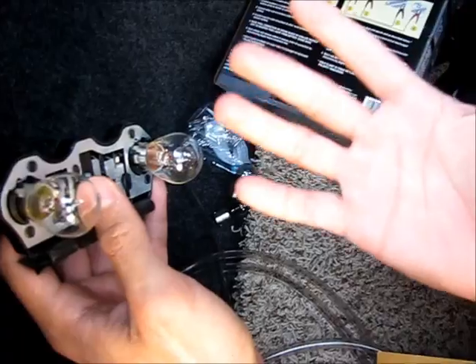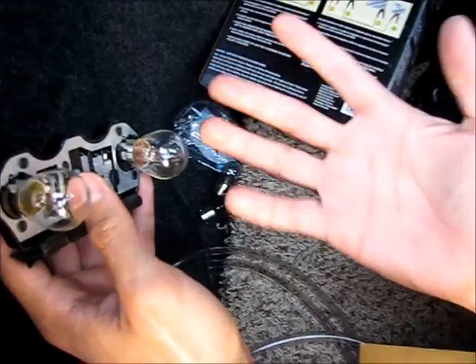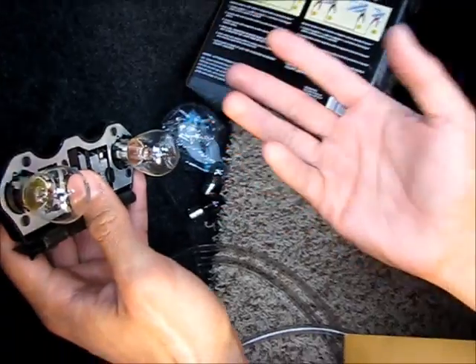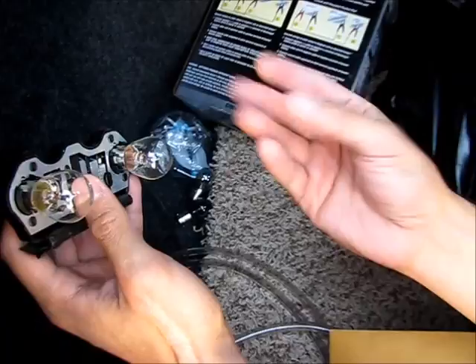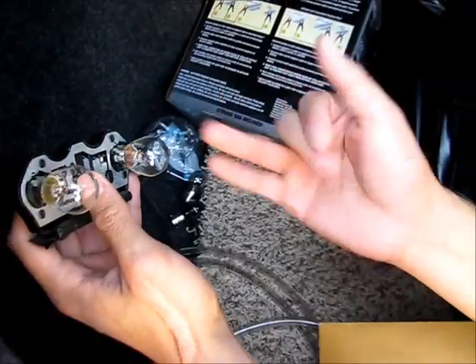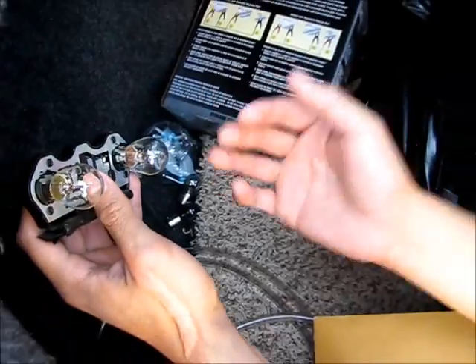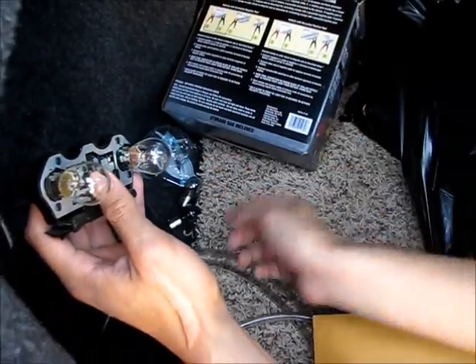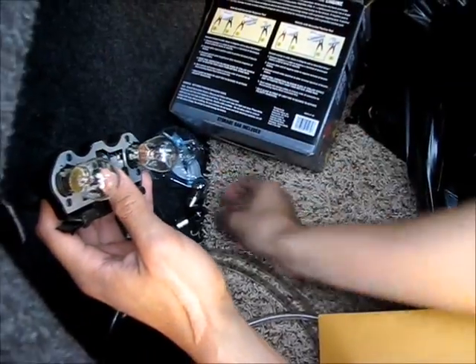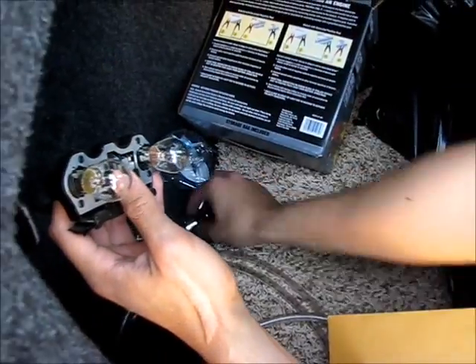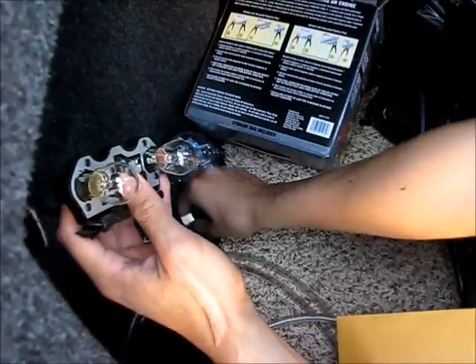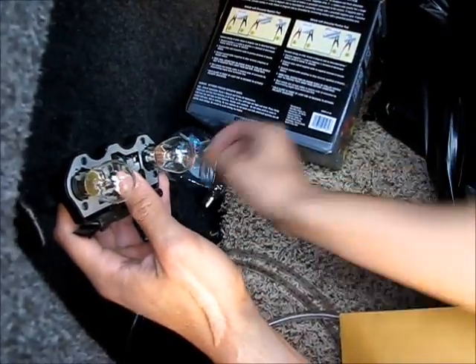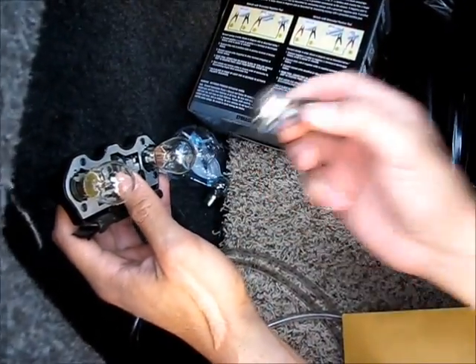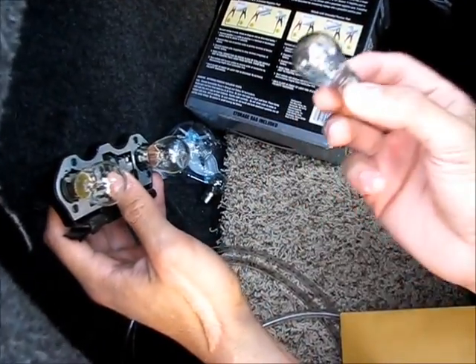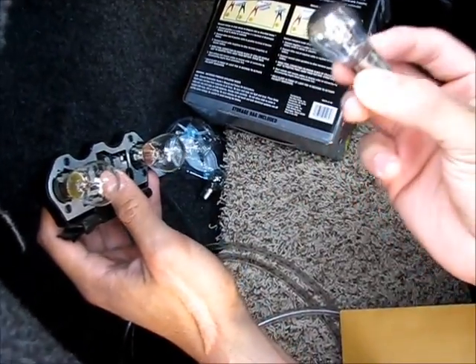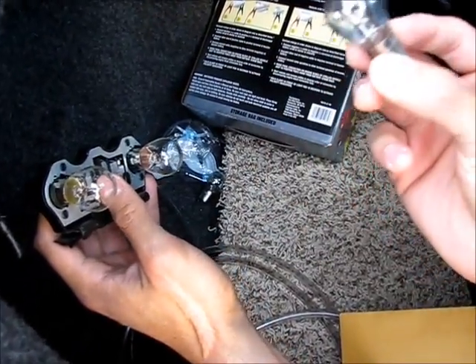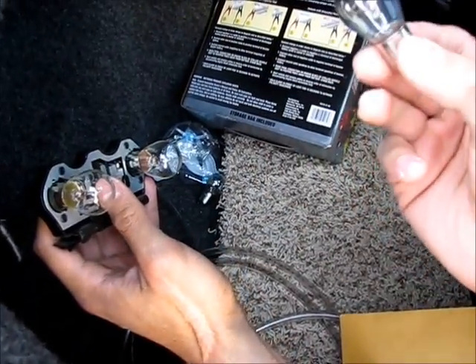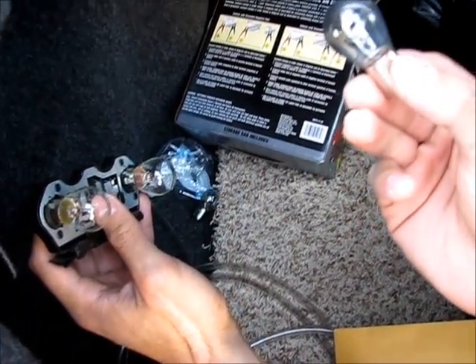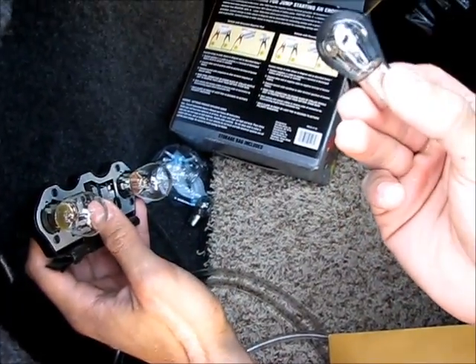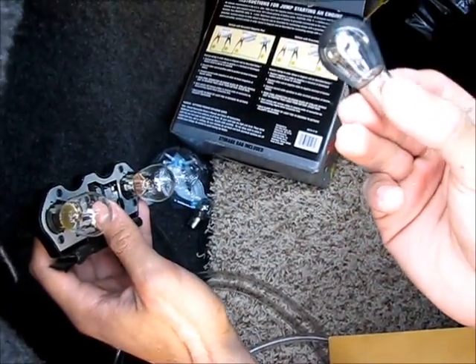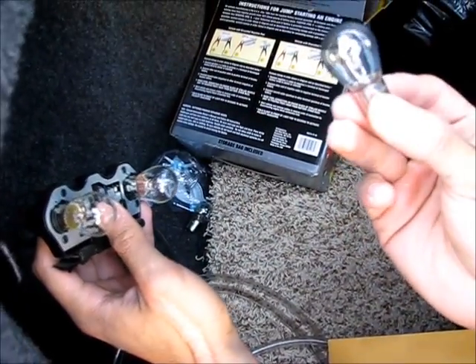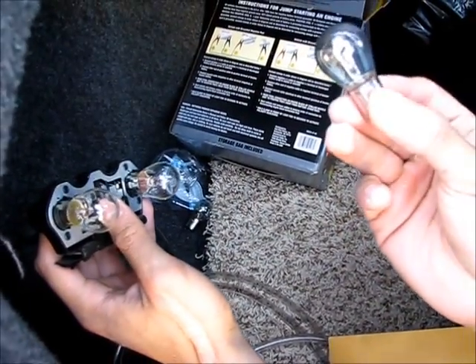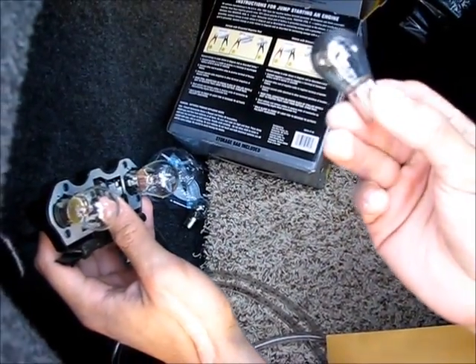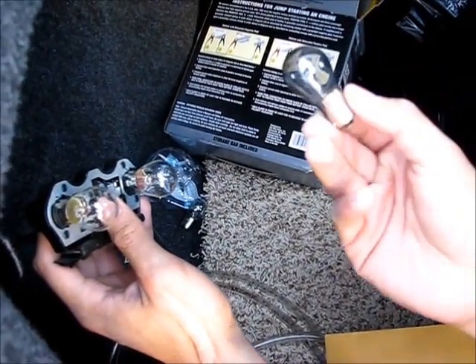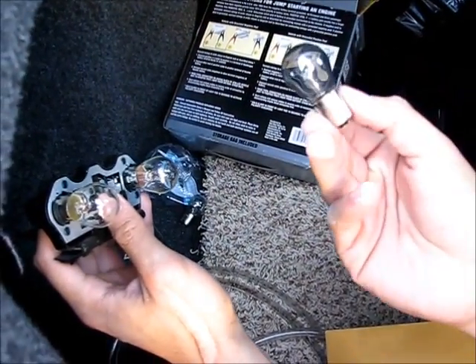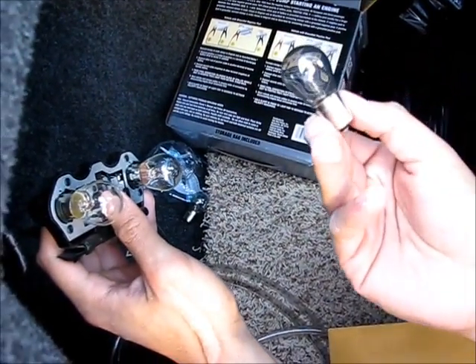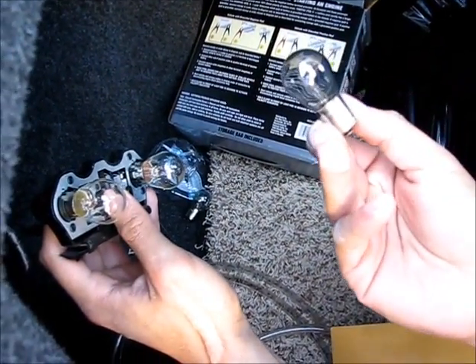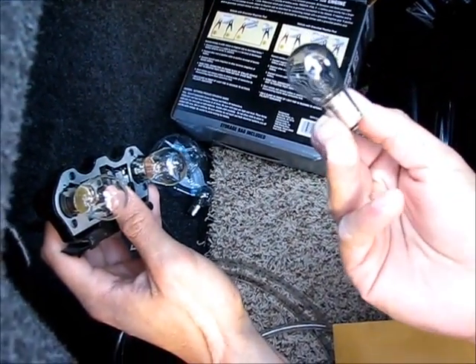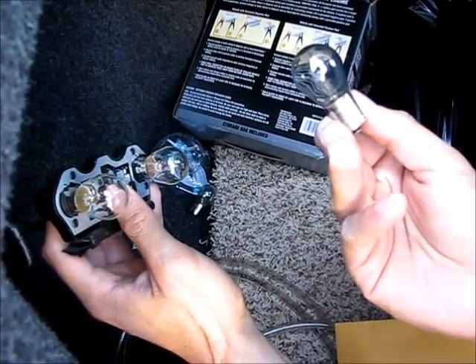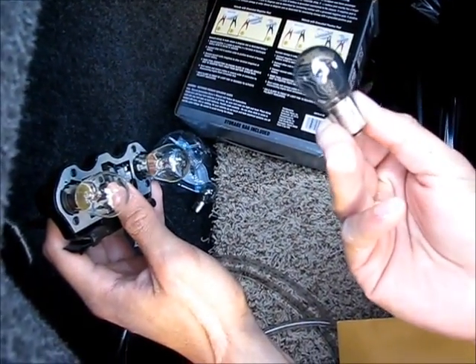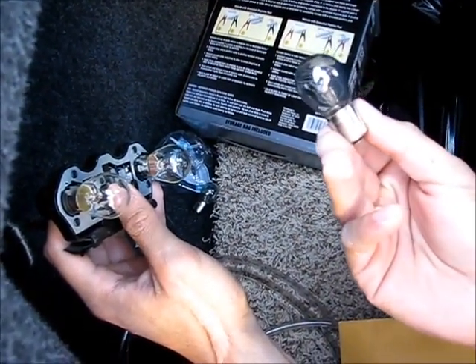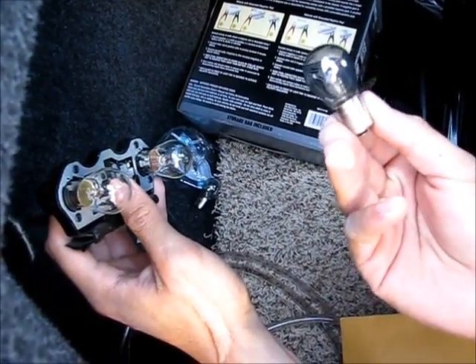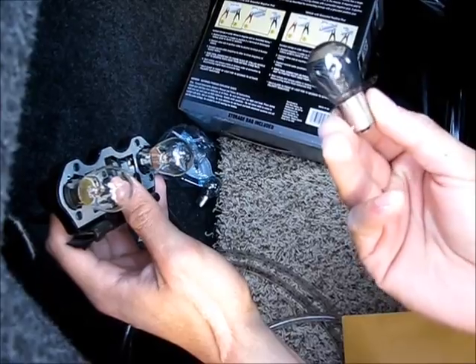You actually don't have to wear gloves because these are just regular incandescent bulbs — they're not halogen bulbs.